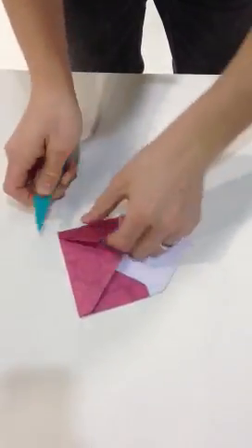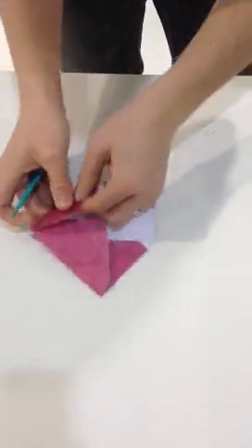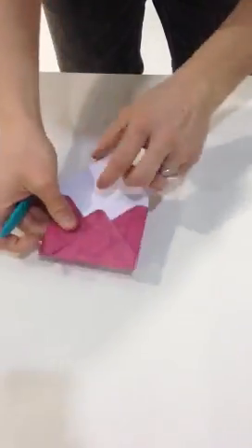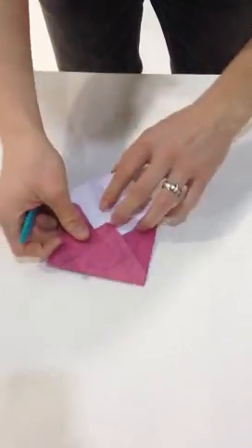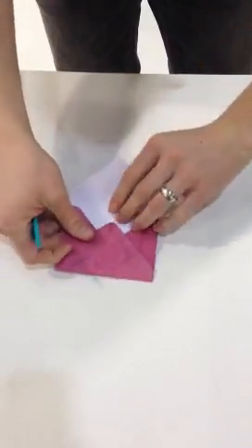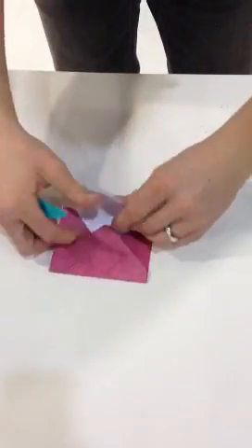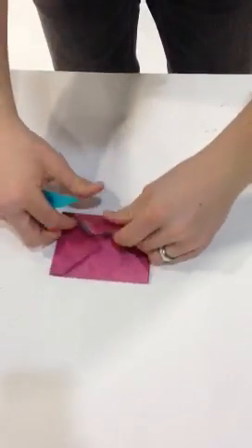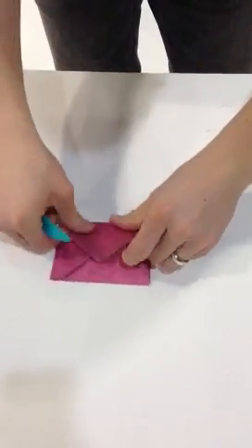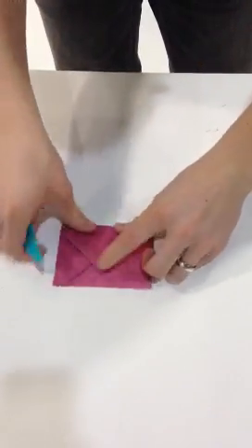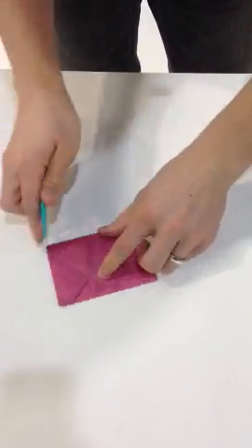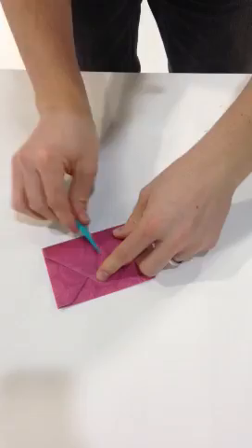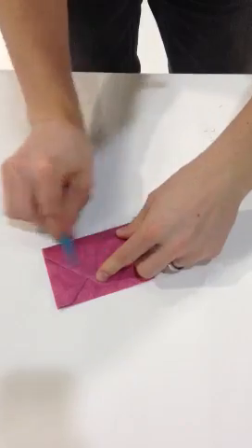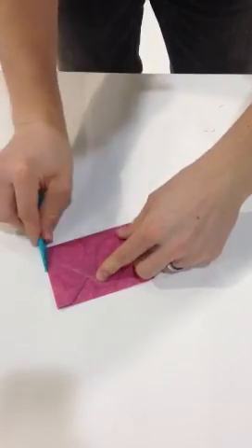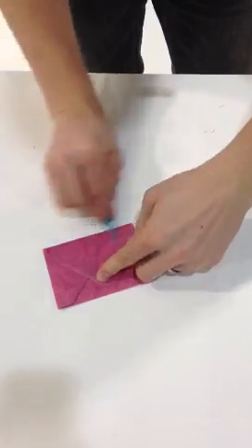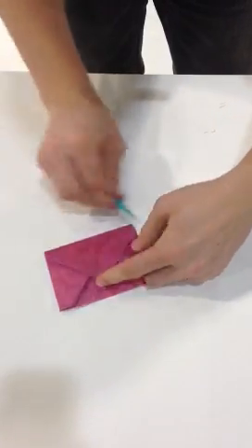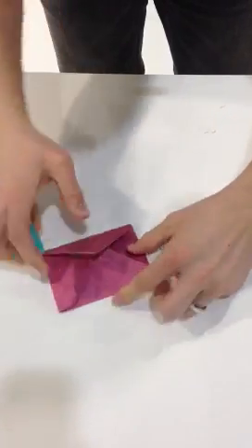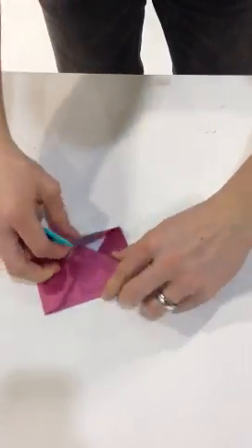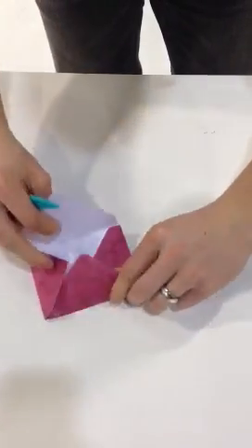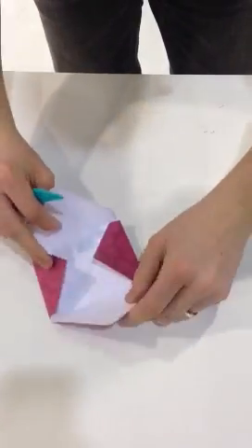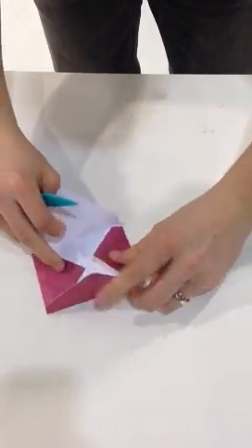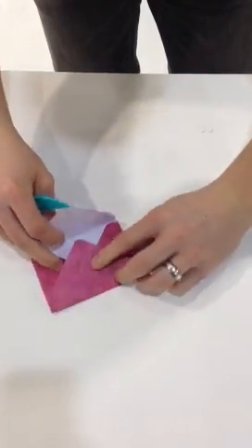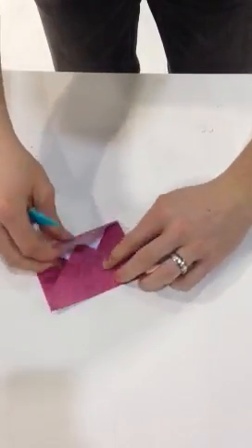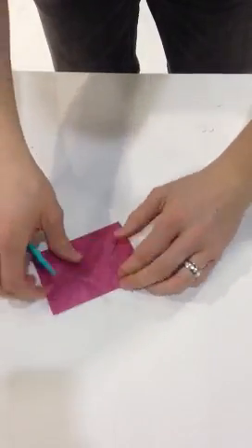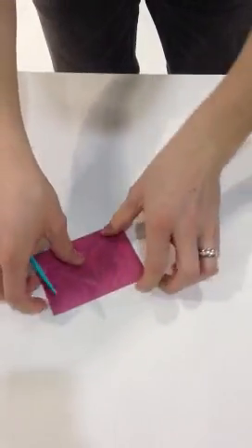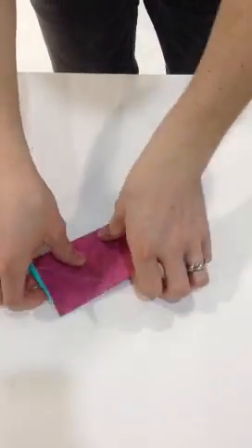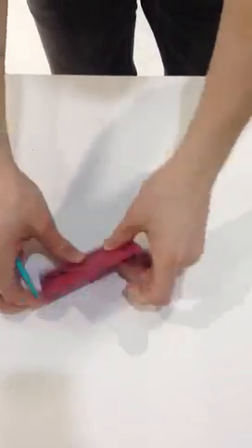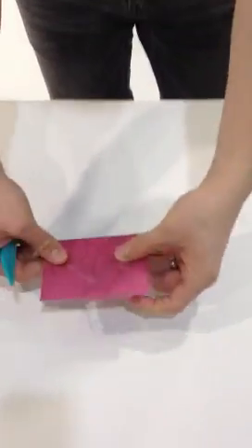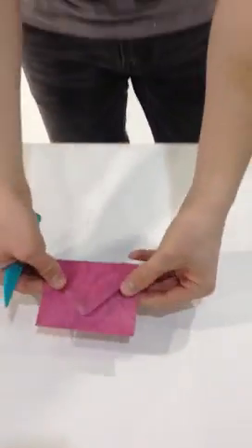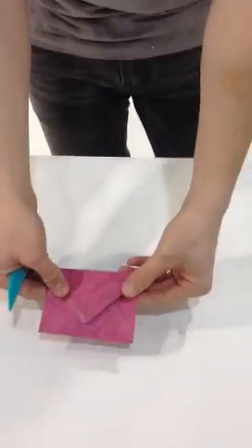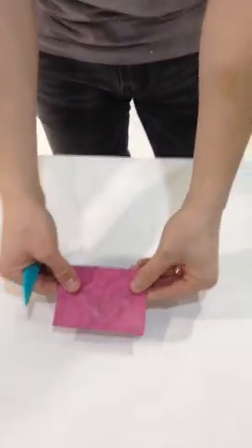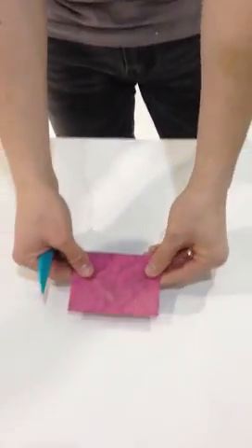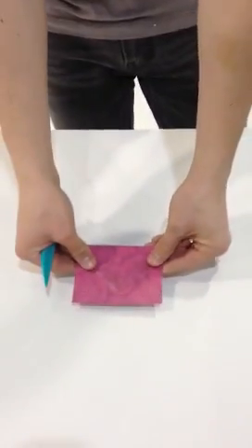And you can see how quickly we've created a very professional looking envelope.